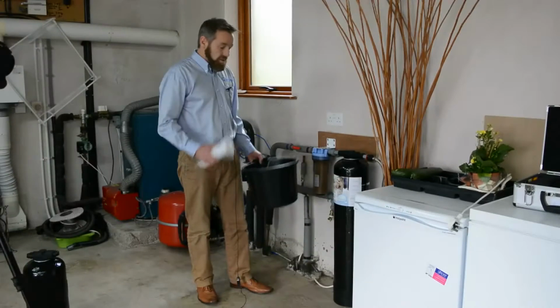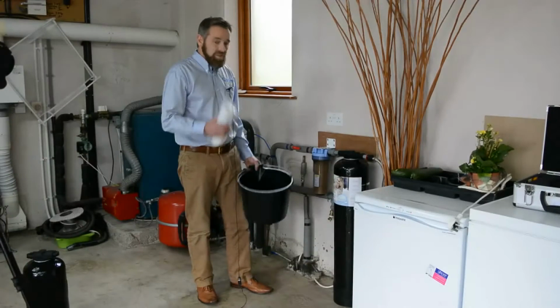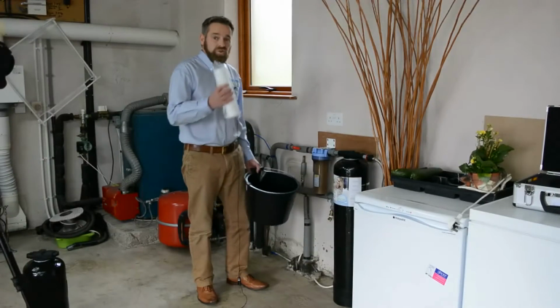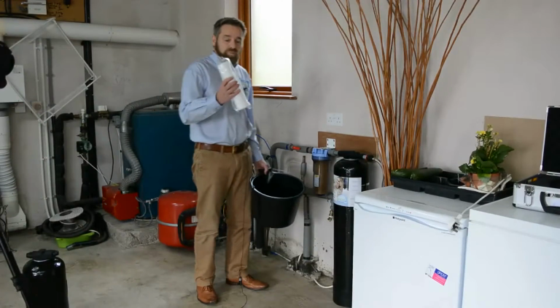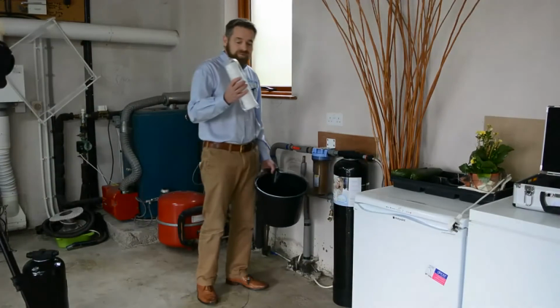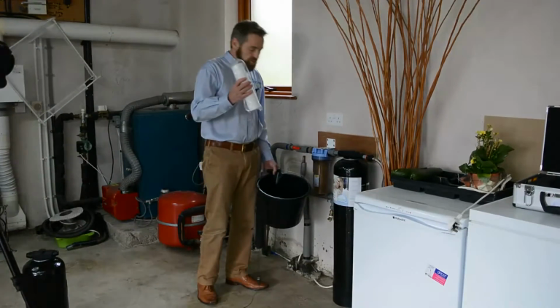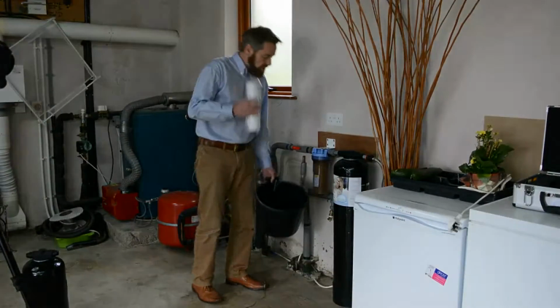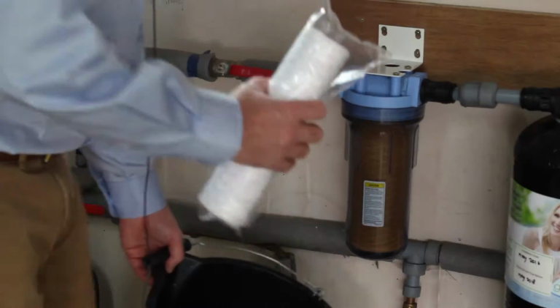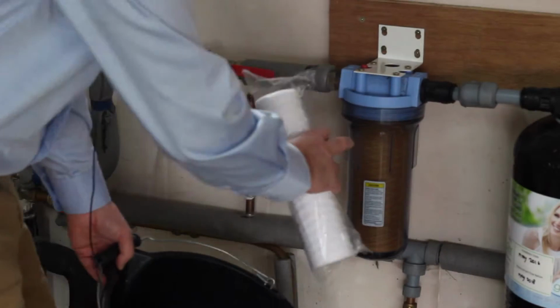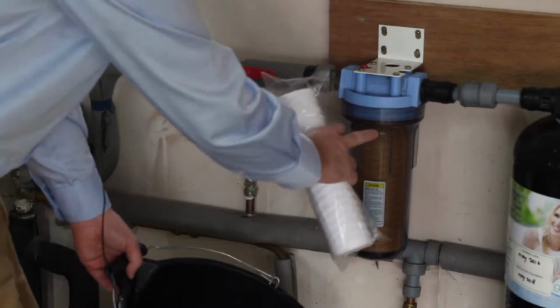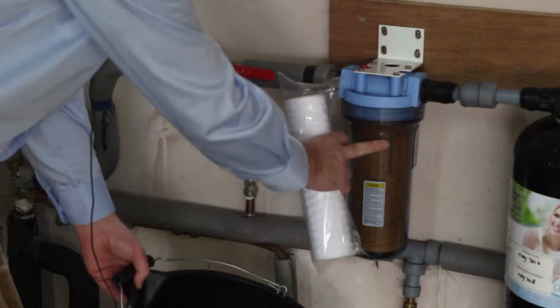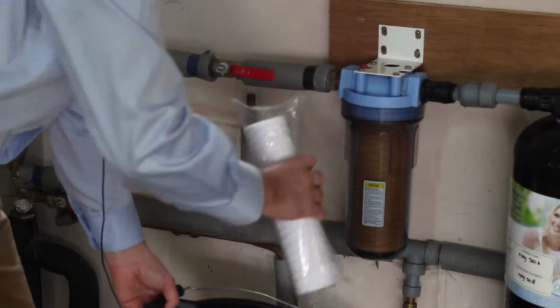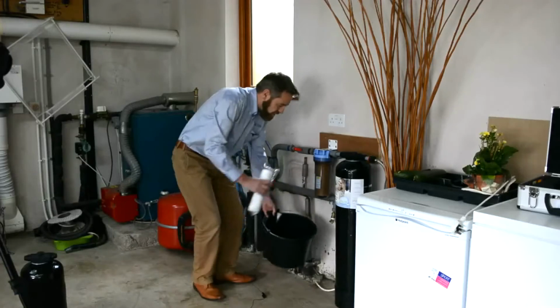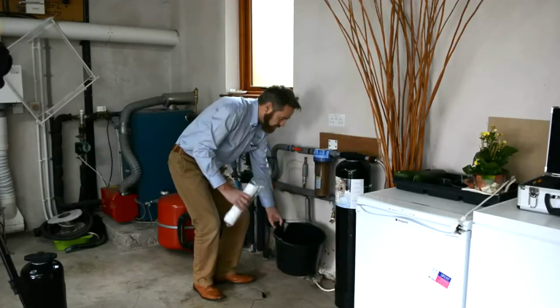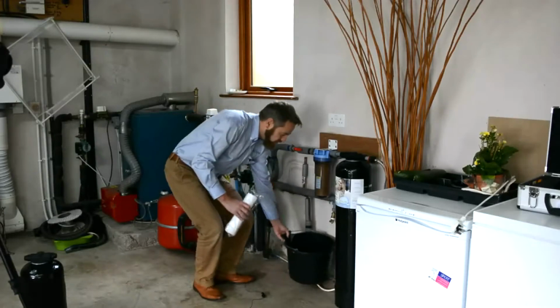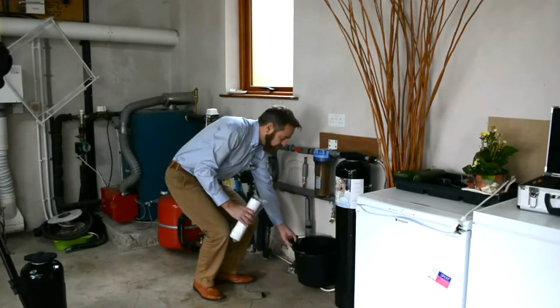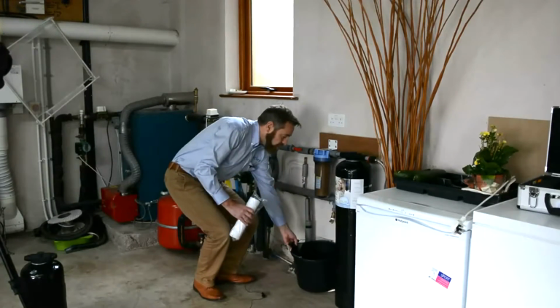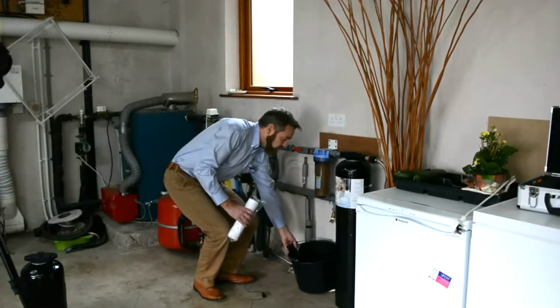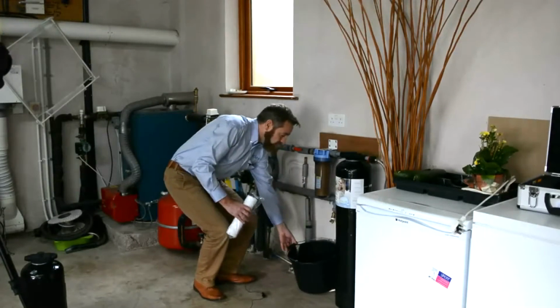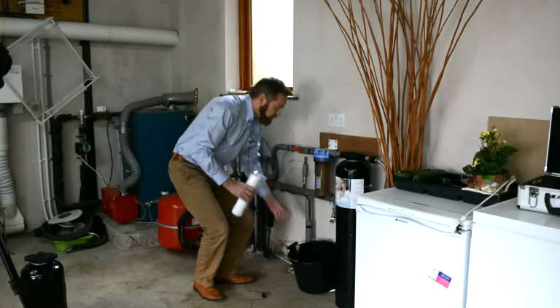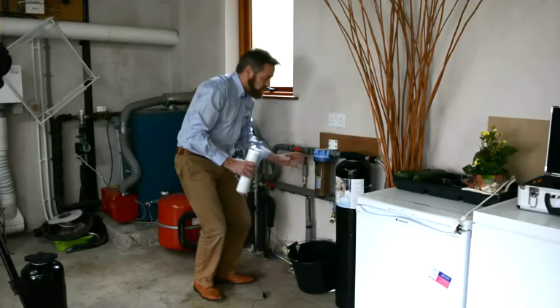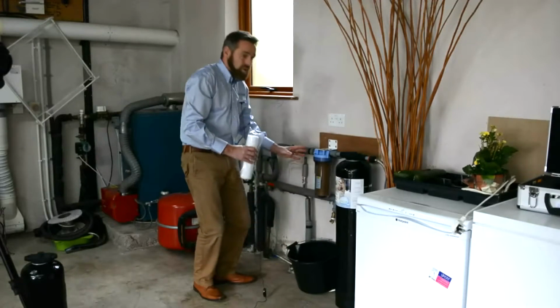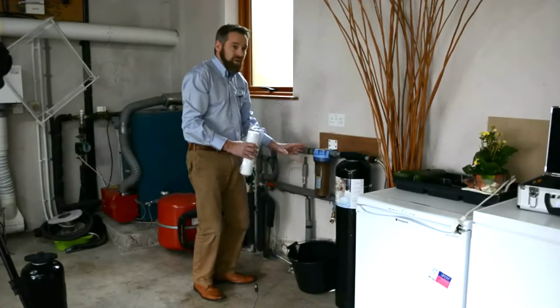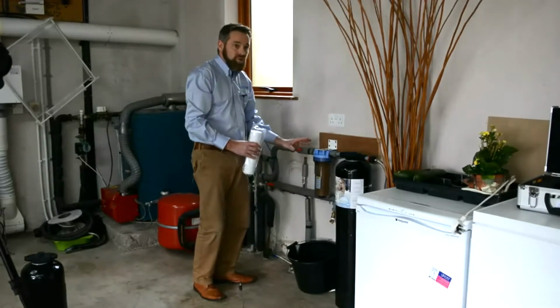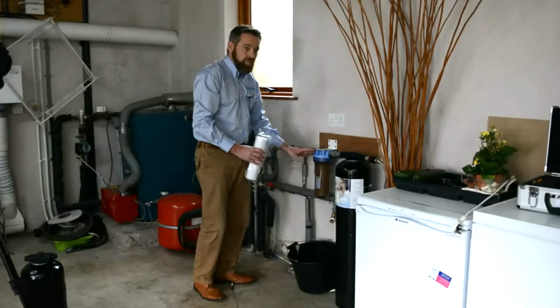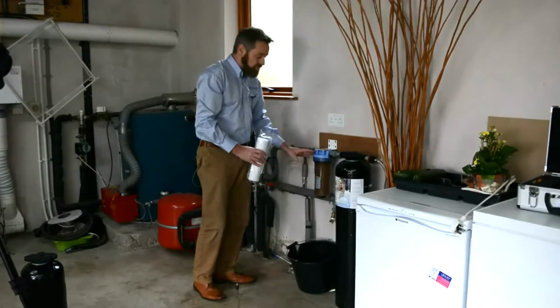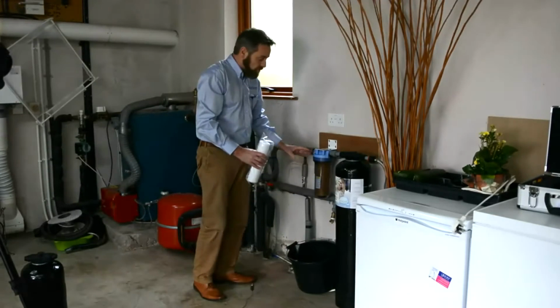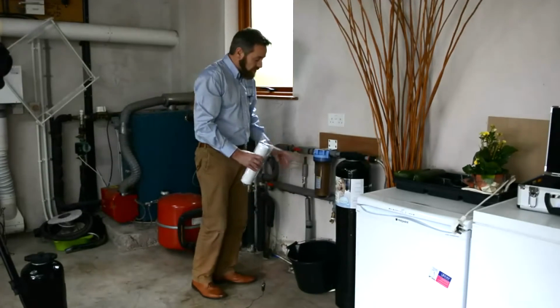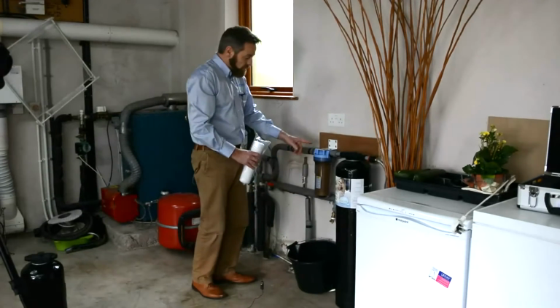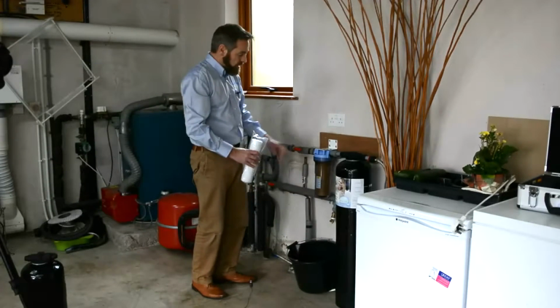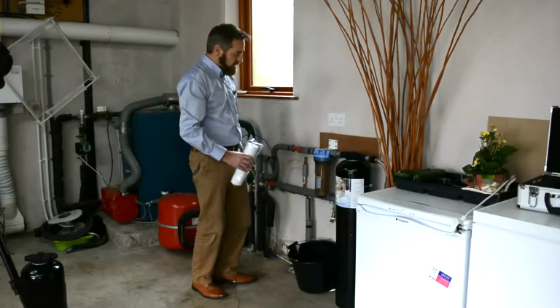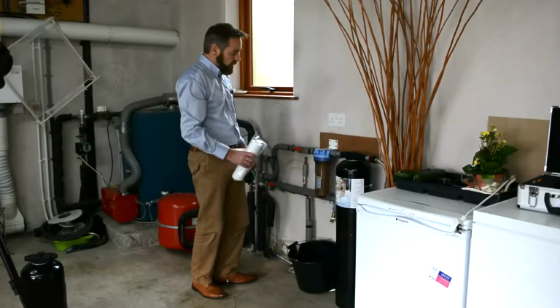This is a new pre-filter and that goes into this housing here. We set a bucket below it because there will be a certain amount of water which will actually come out.